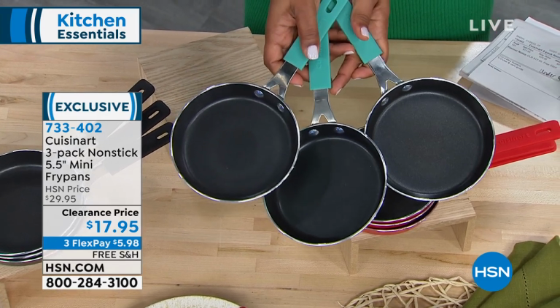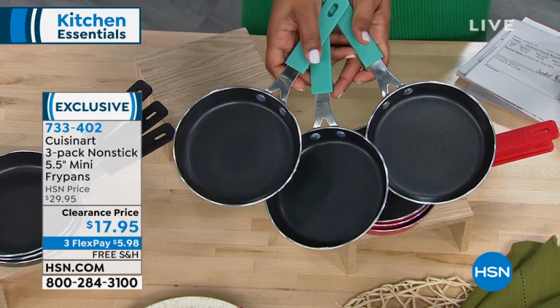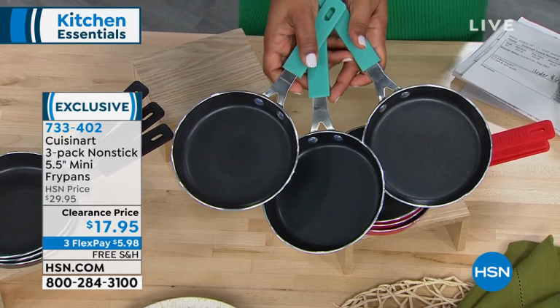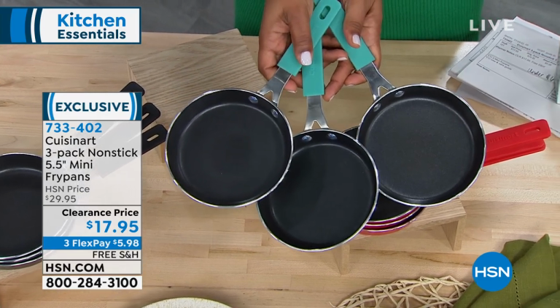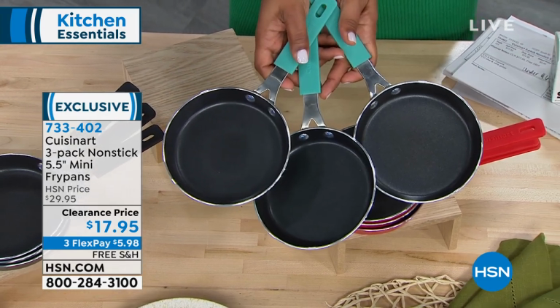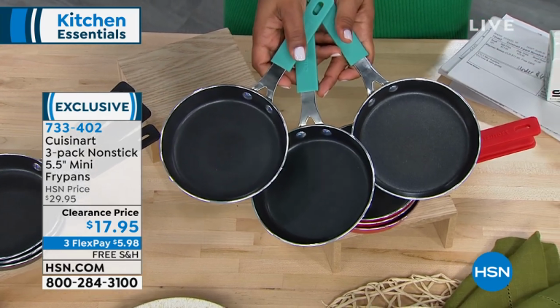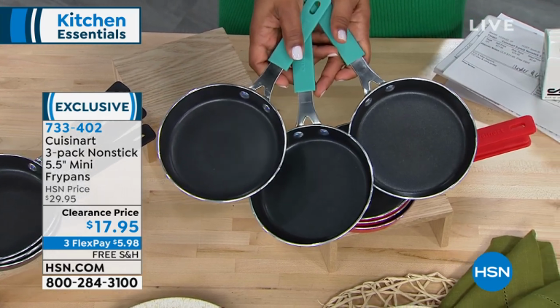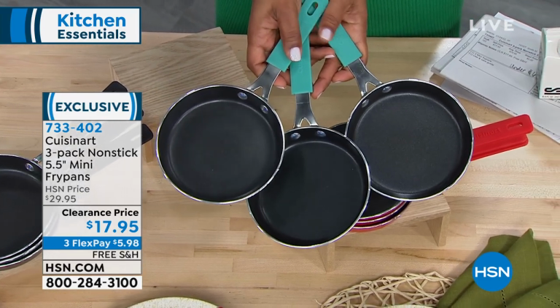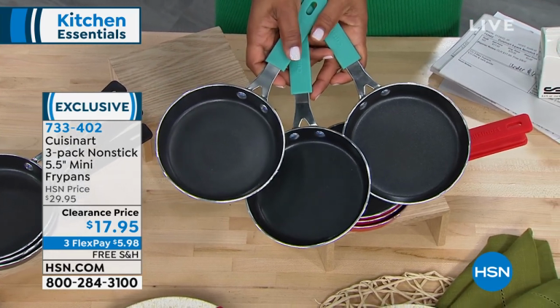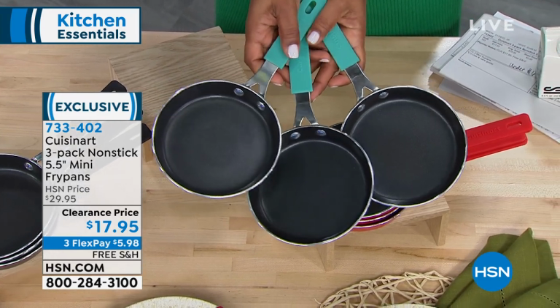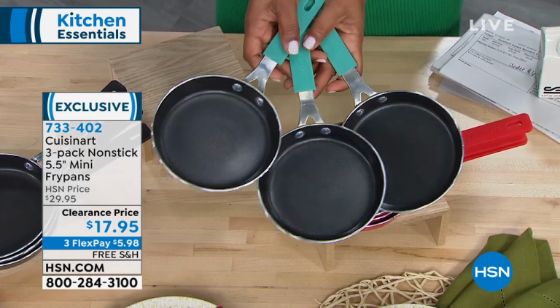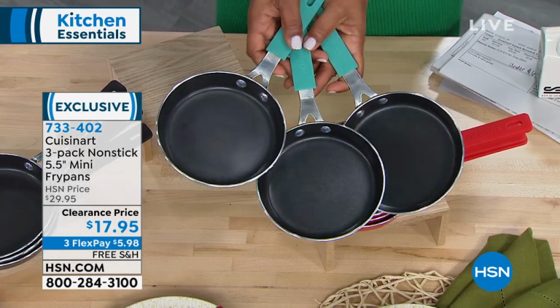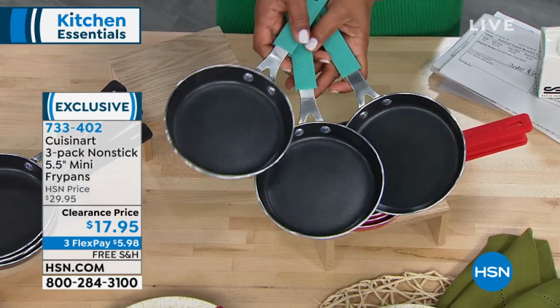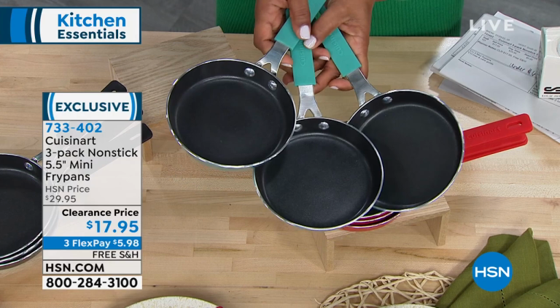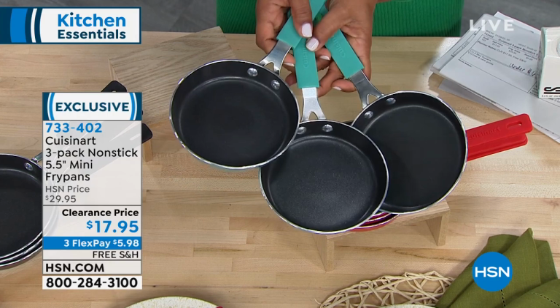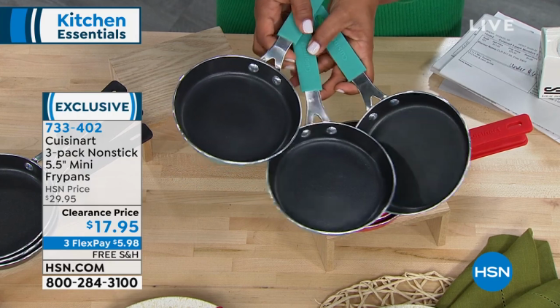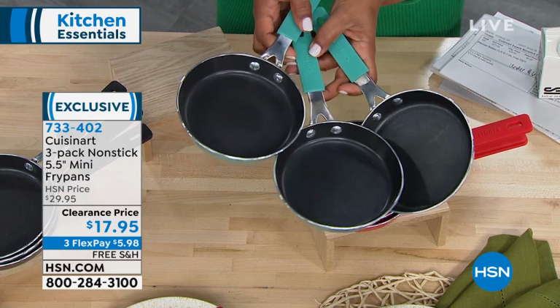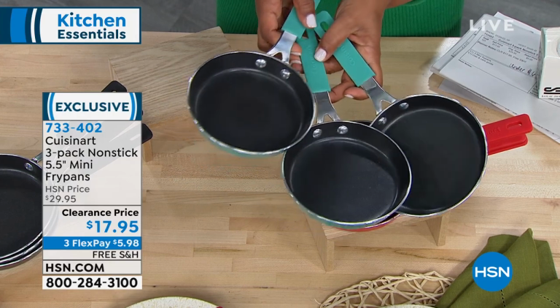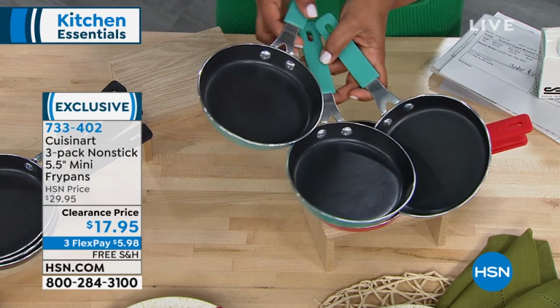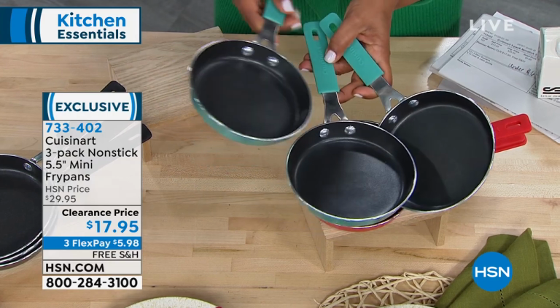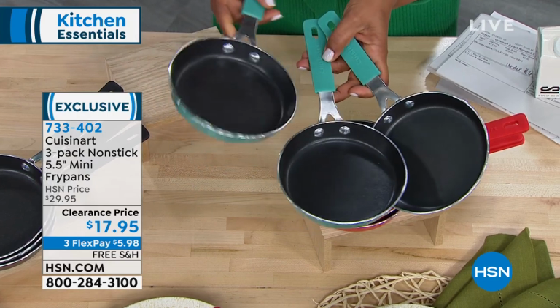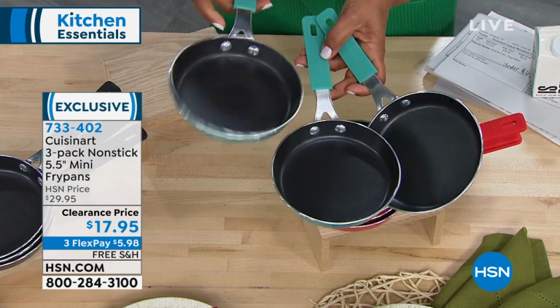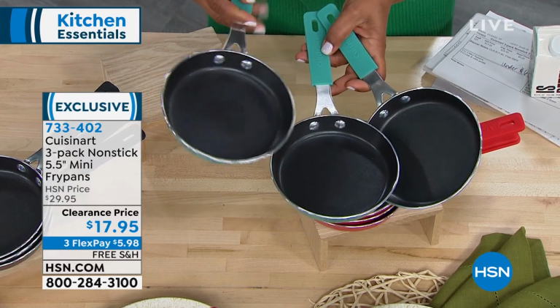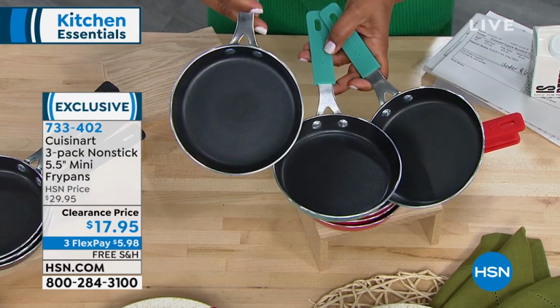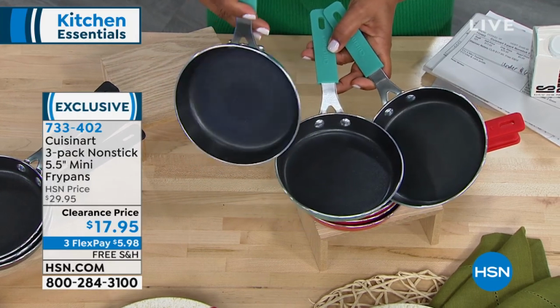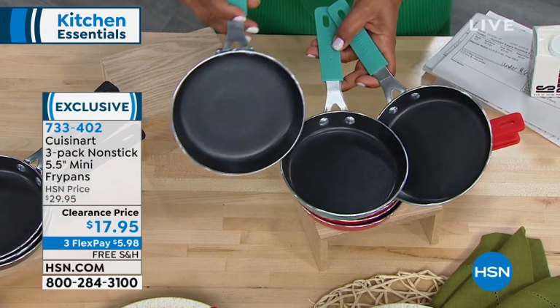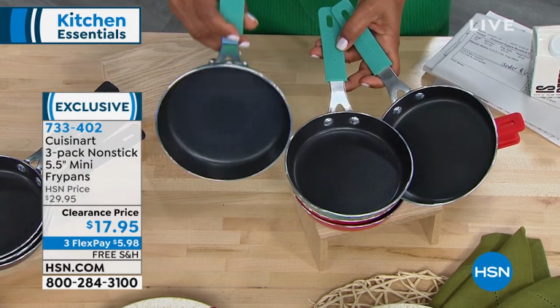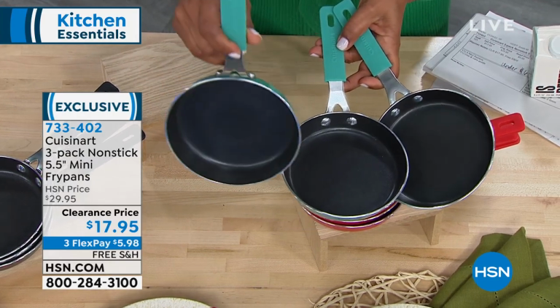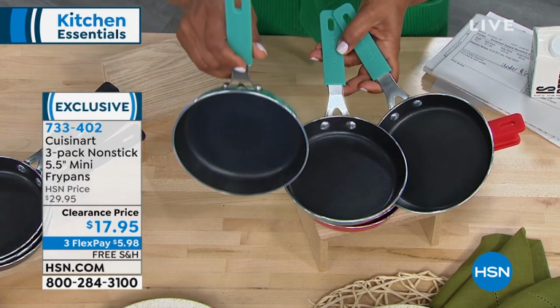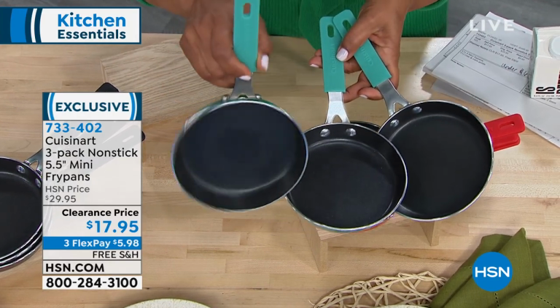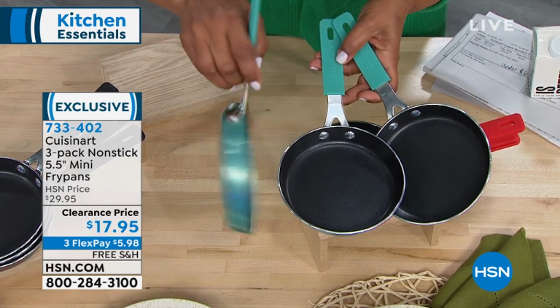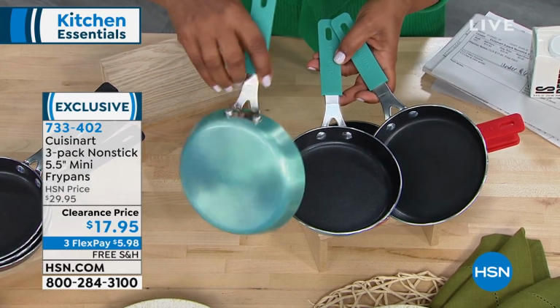We've got teal, red, and black. They are five and a half inches. They are nonstick. Aren't they adorable?